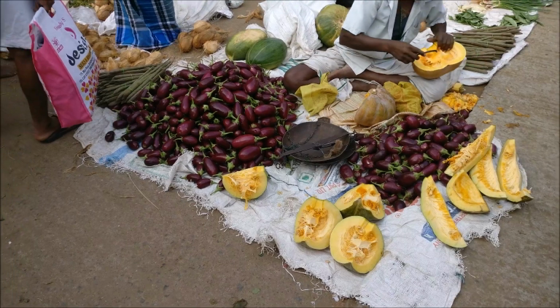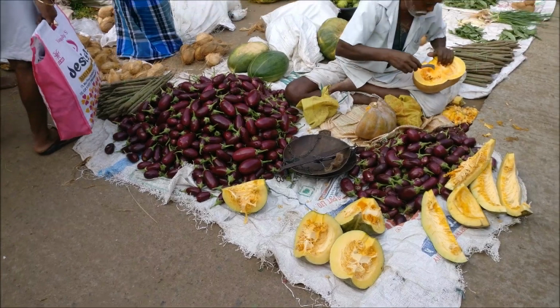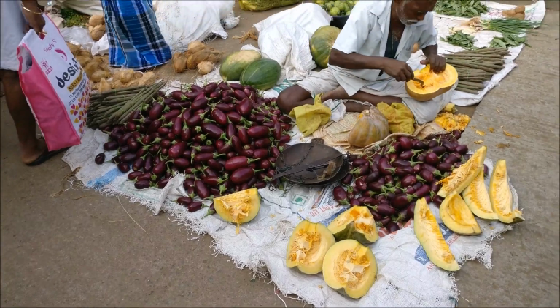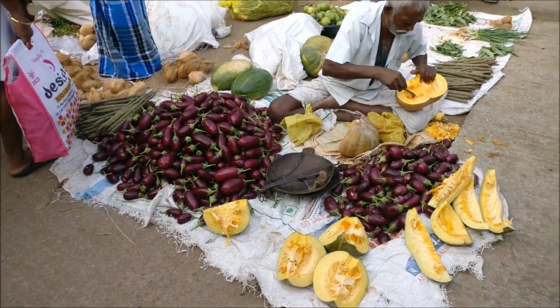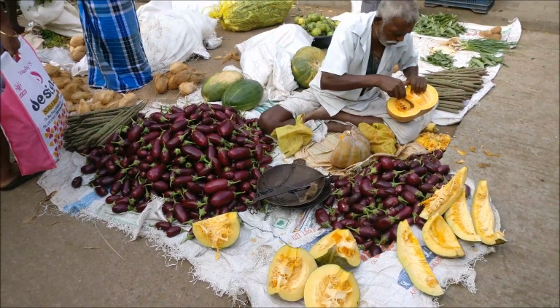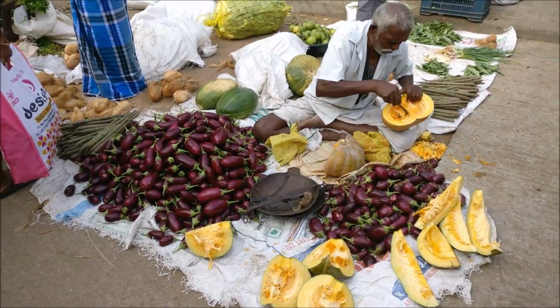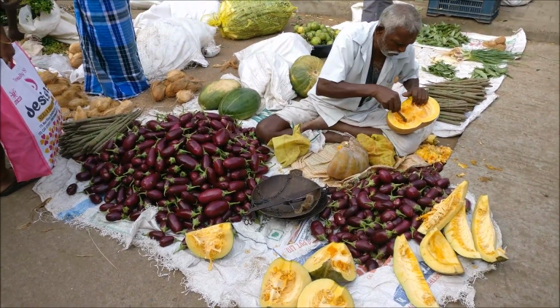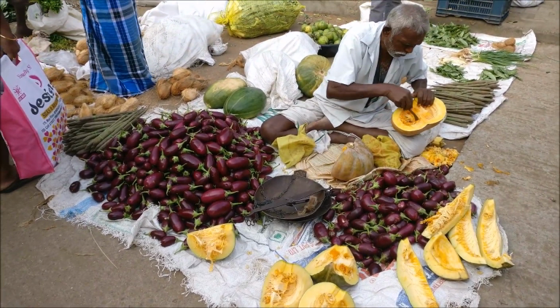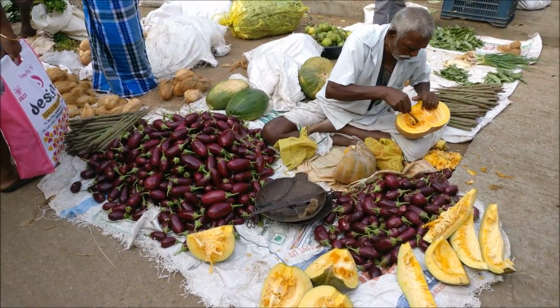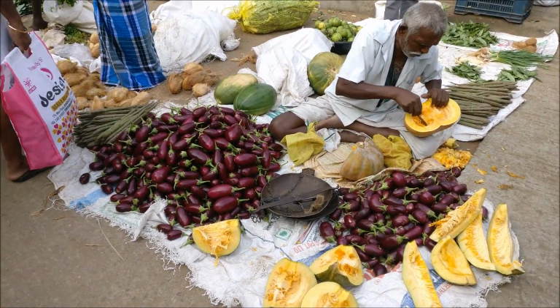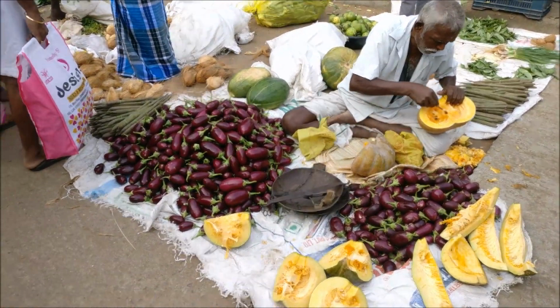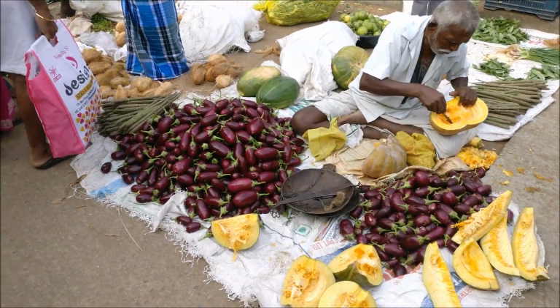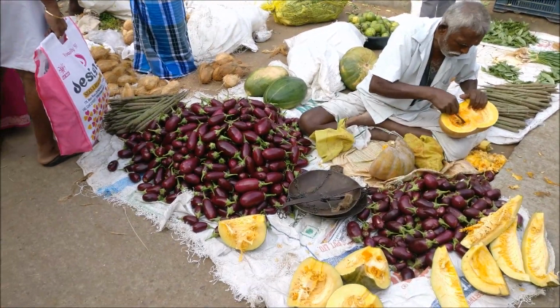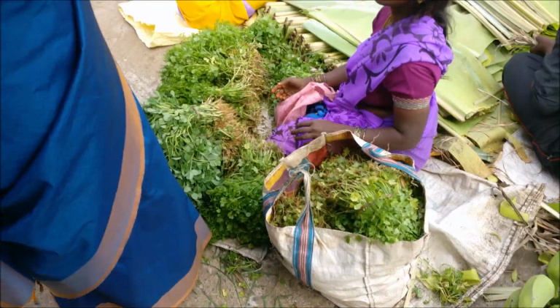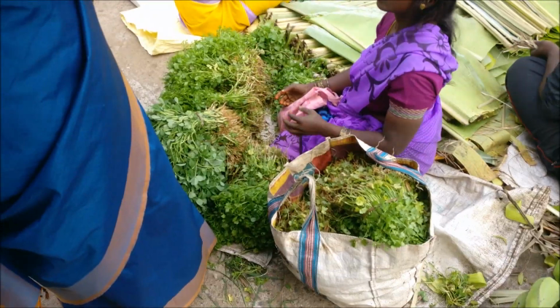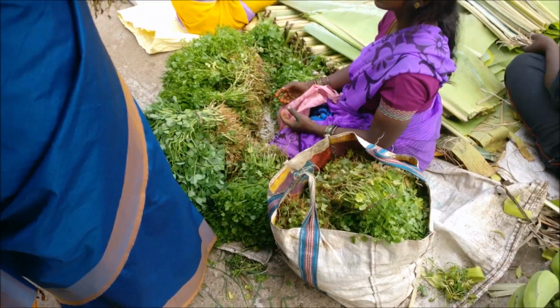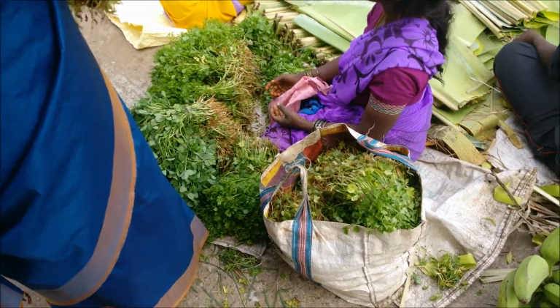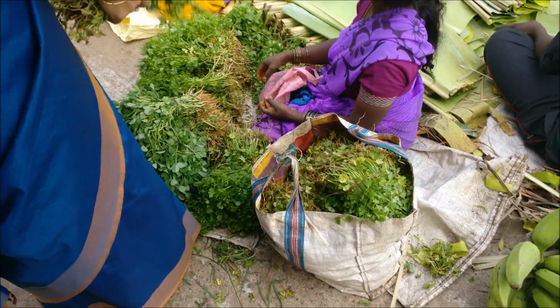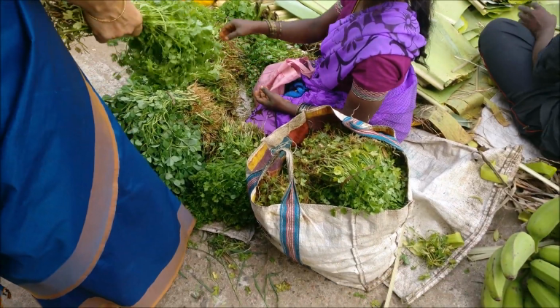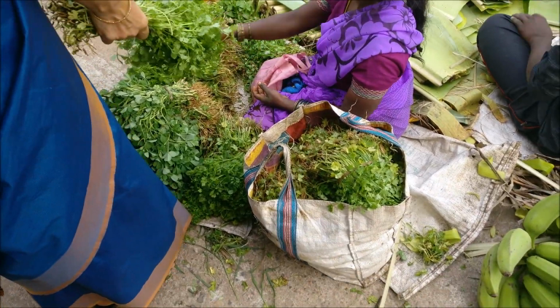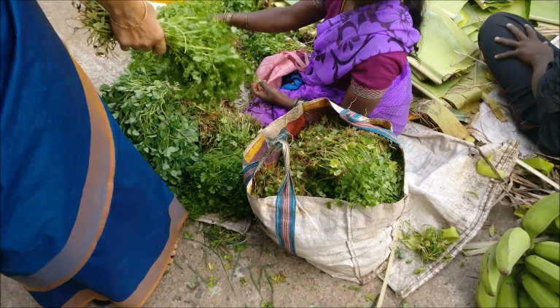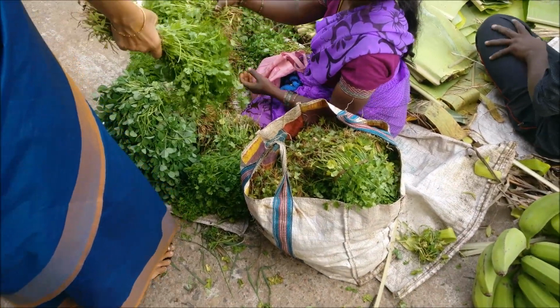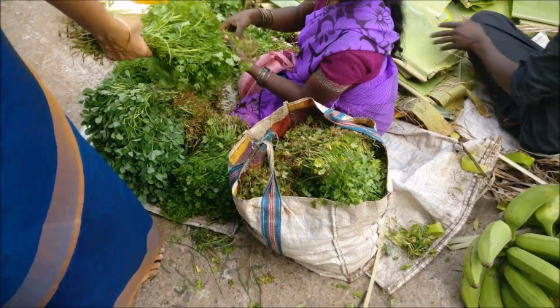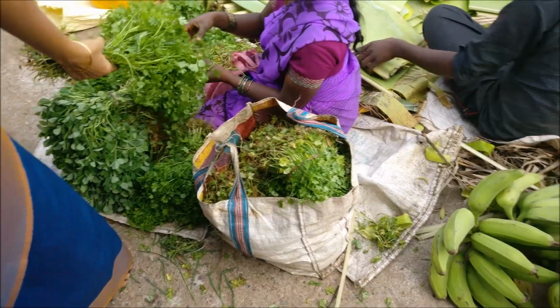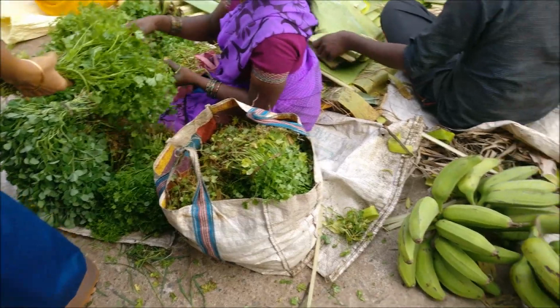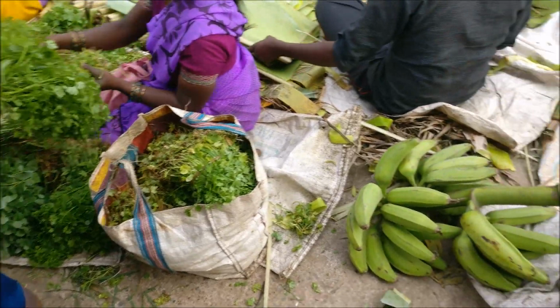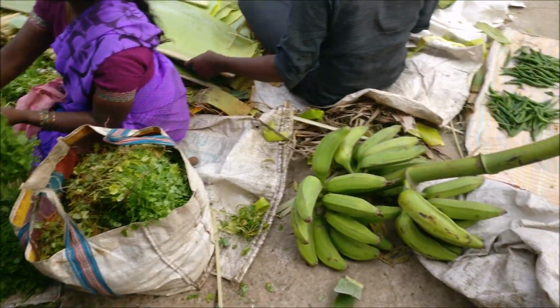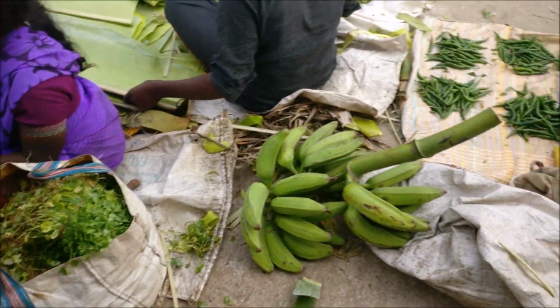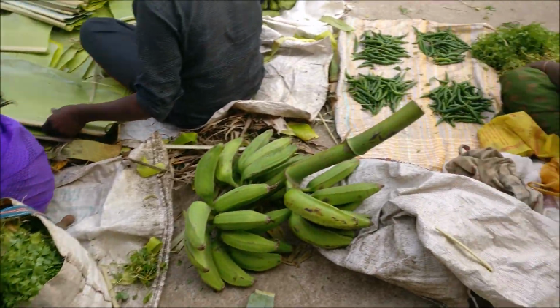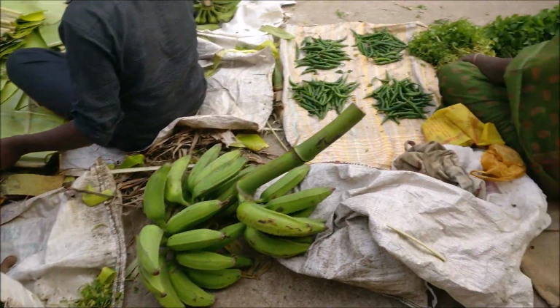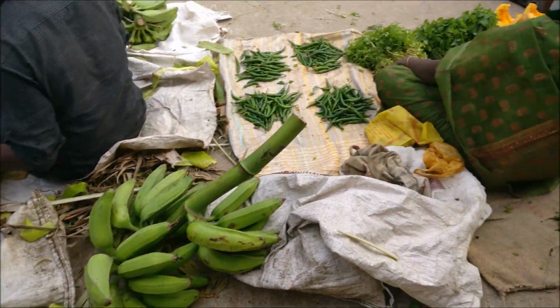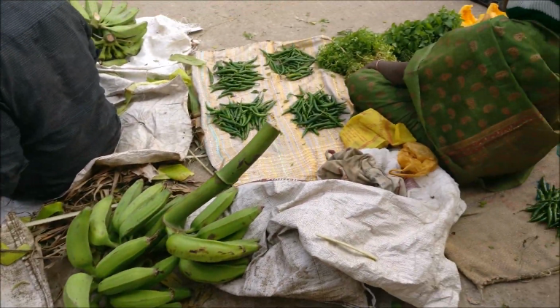Always consider buying fresh vegetables, fruits, and flowers from the farmers, and do not bargain with them.